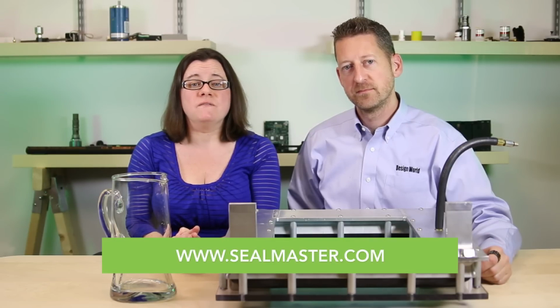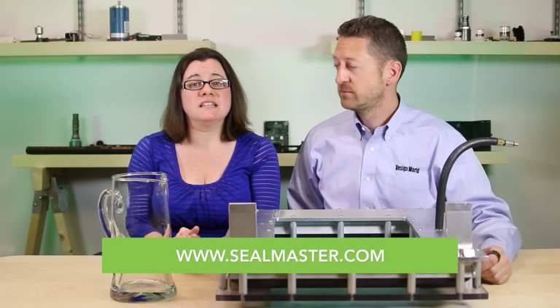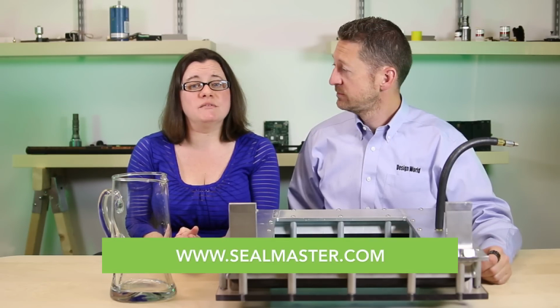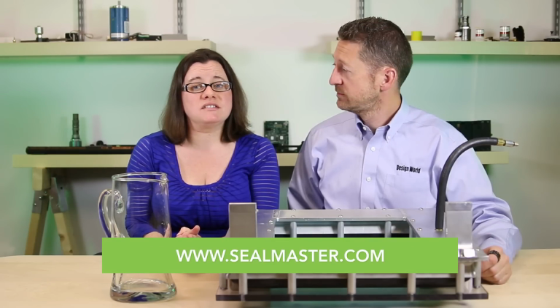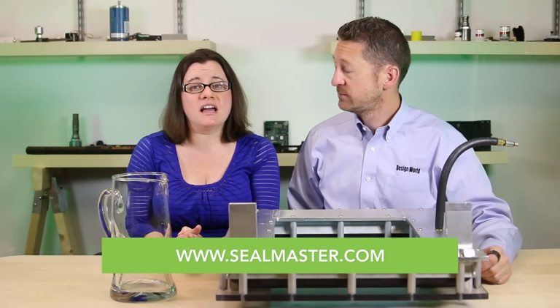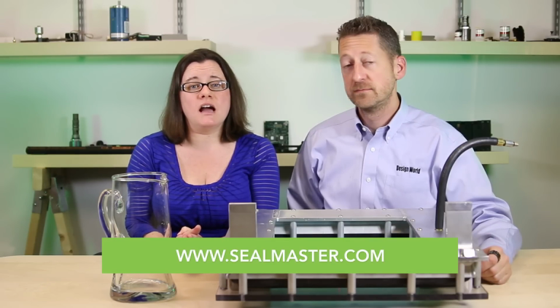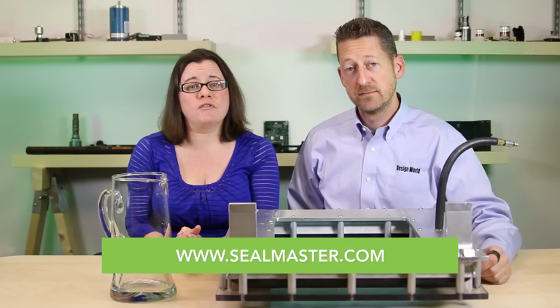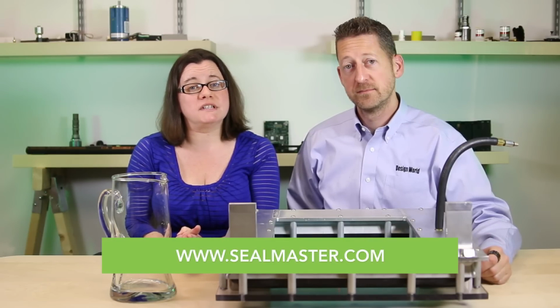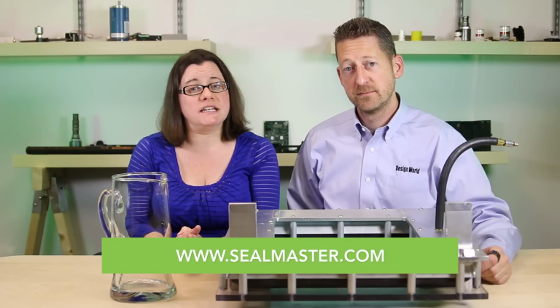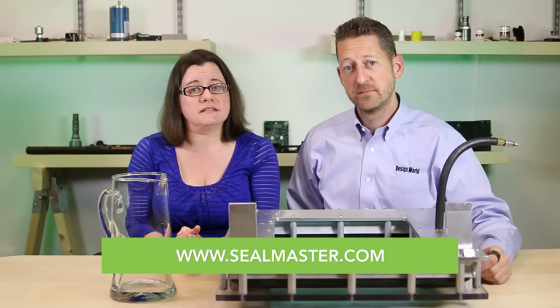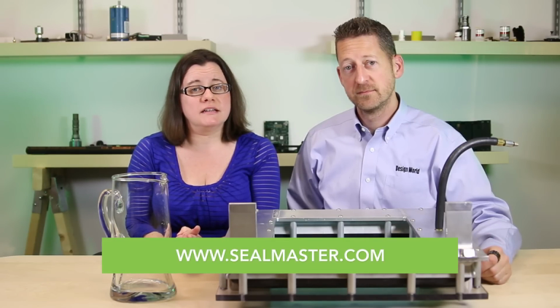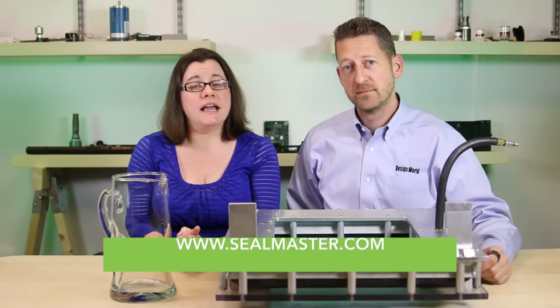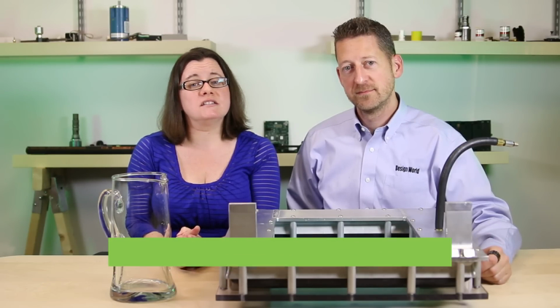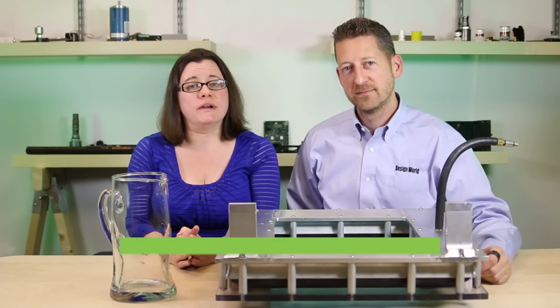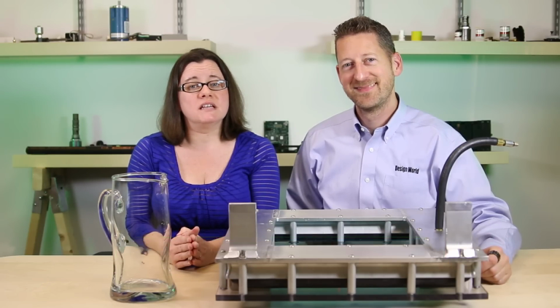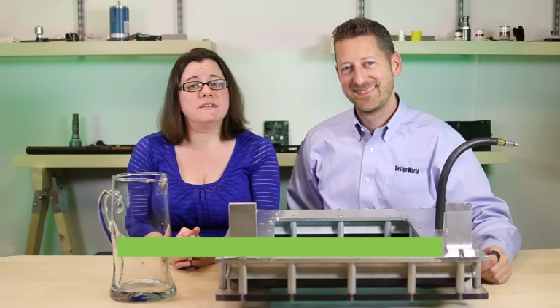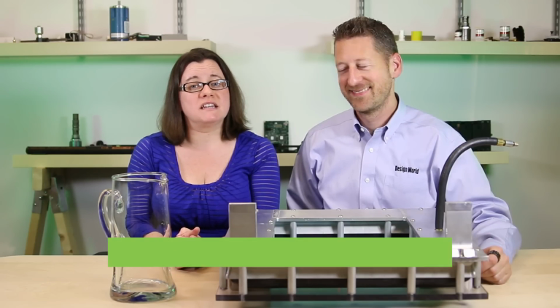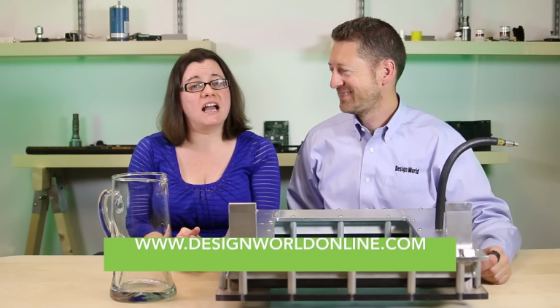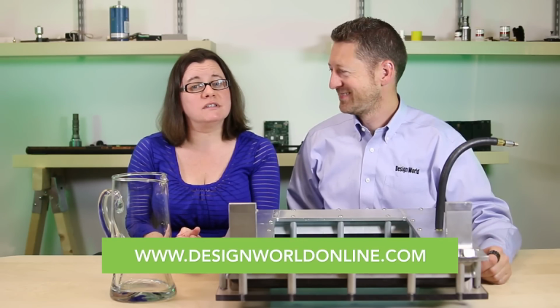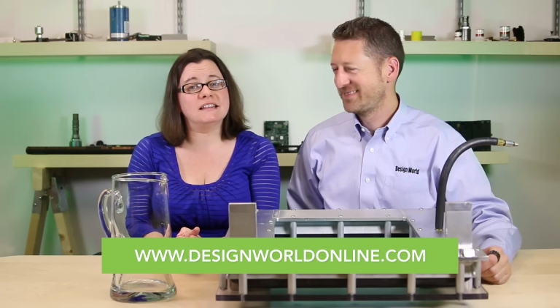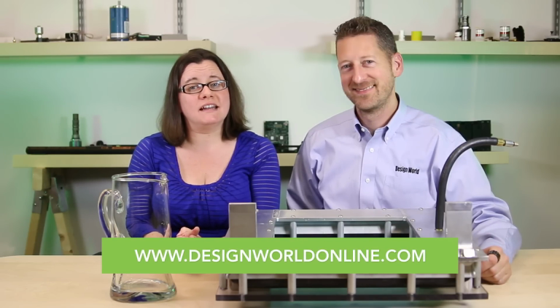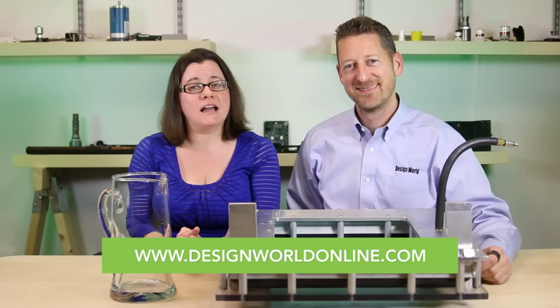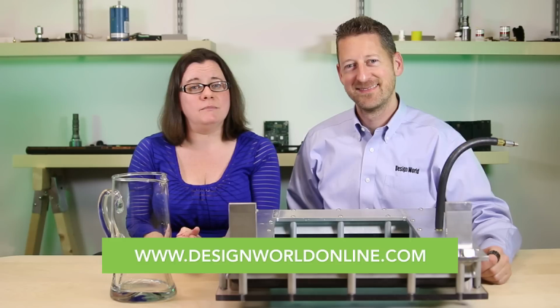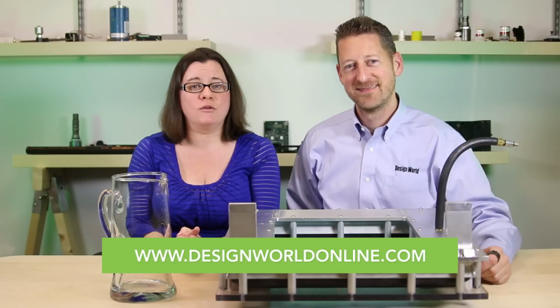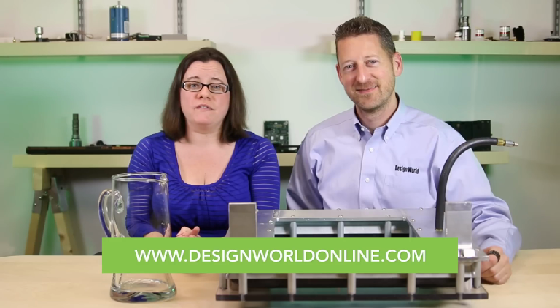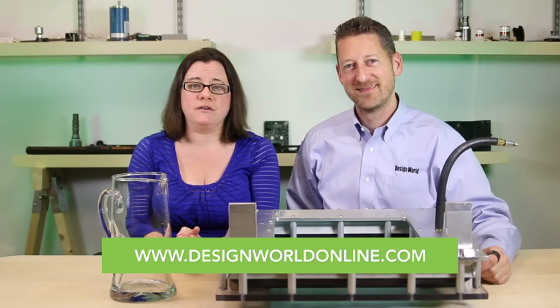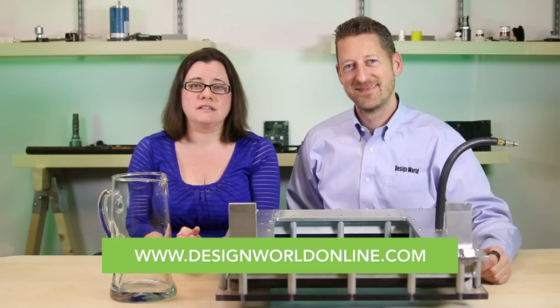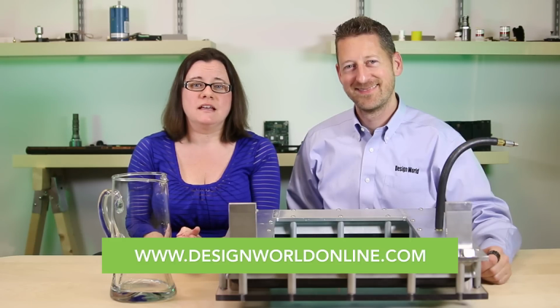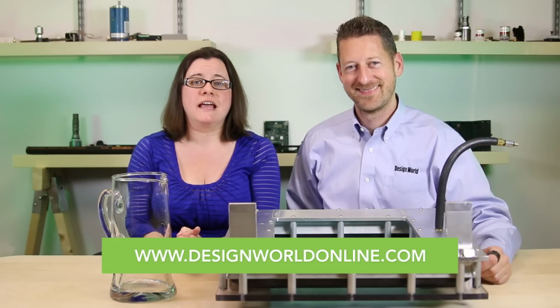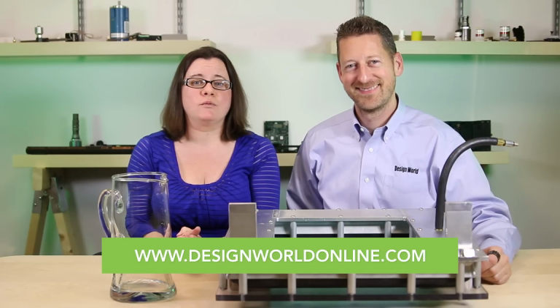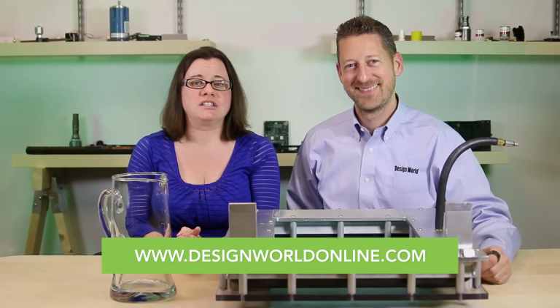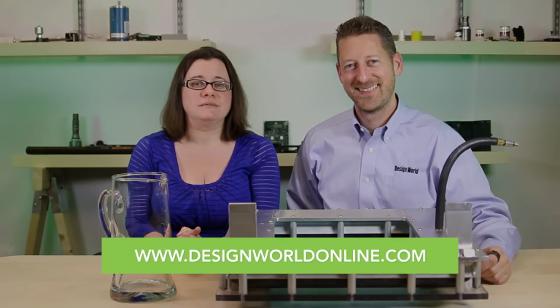Visit sealmaster.com for more details. And as always, visit designworldonline.com for more videos. Thanks for watching. See you next time.